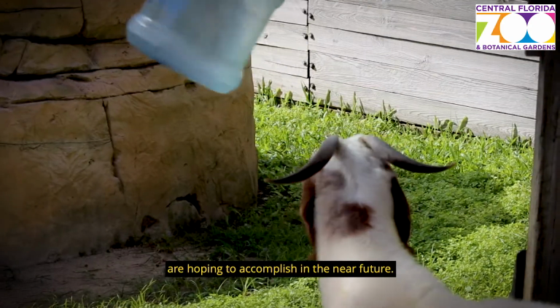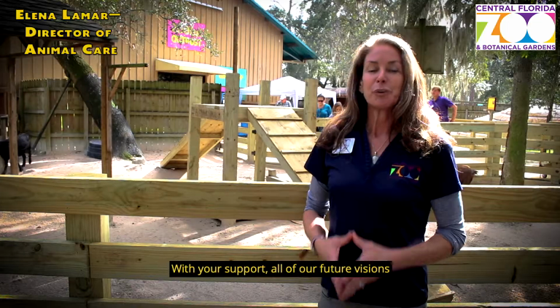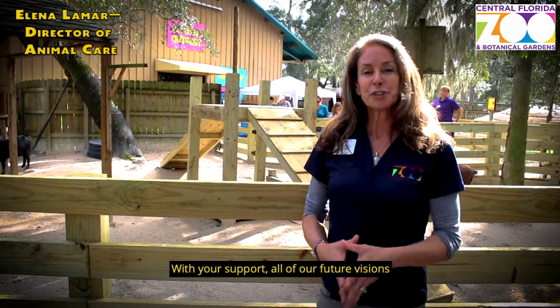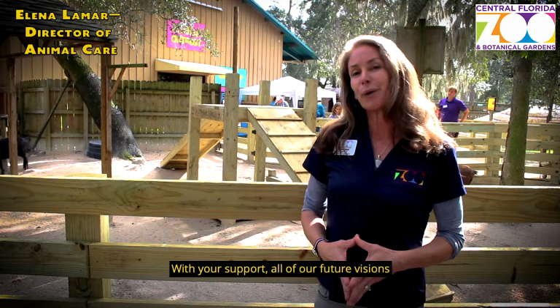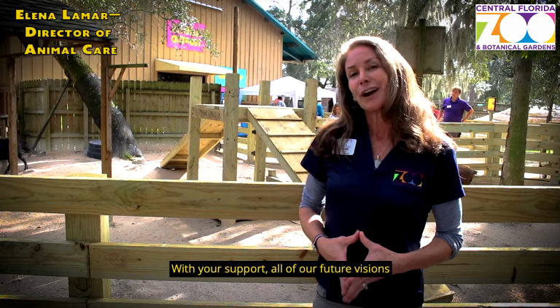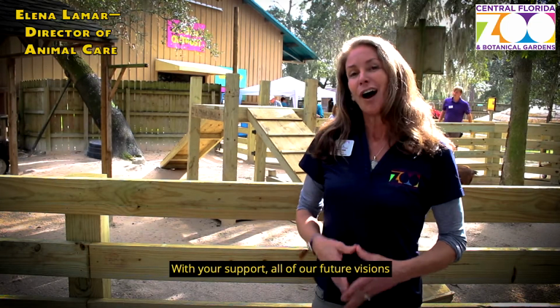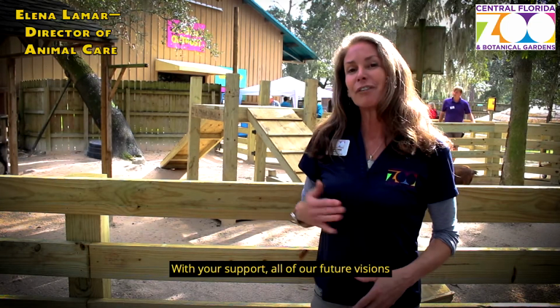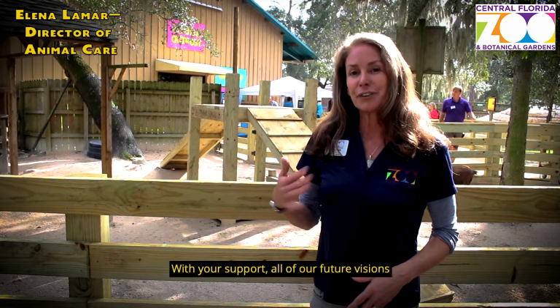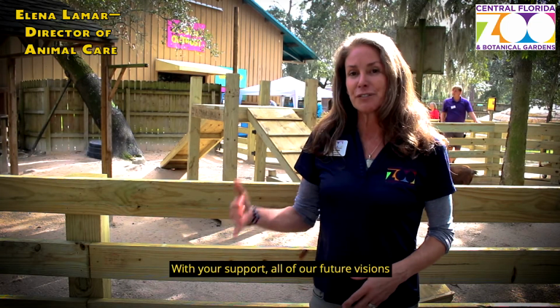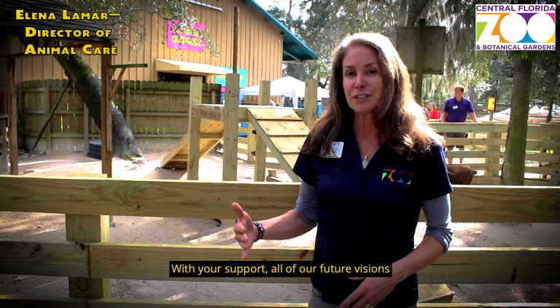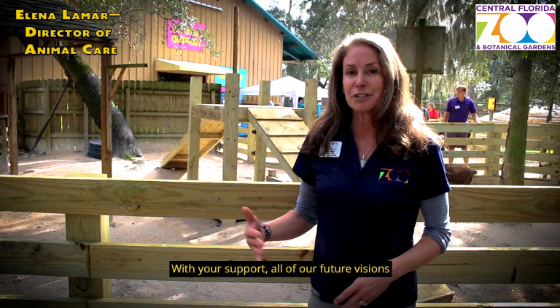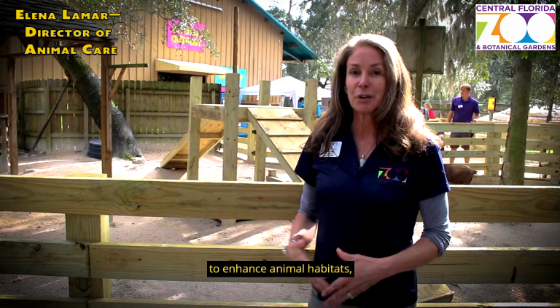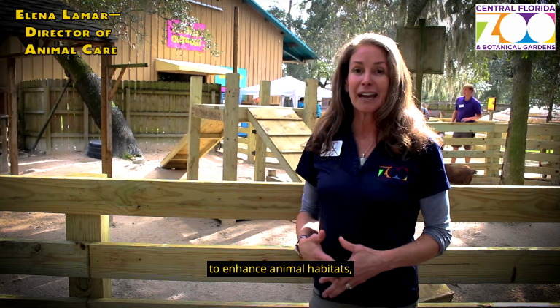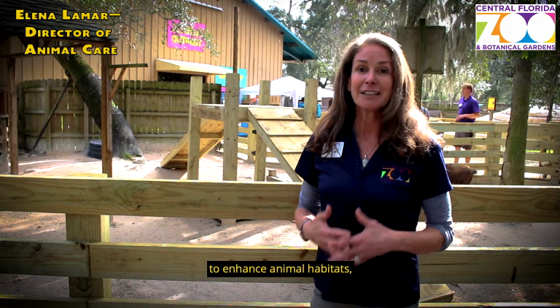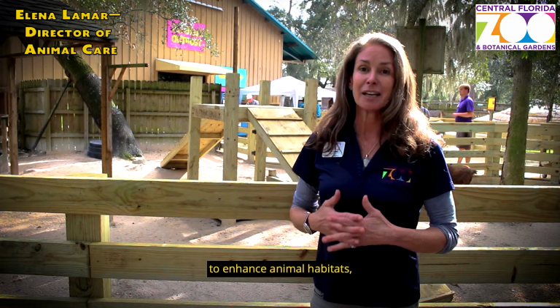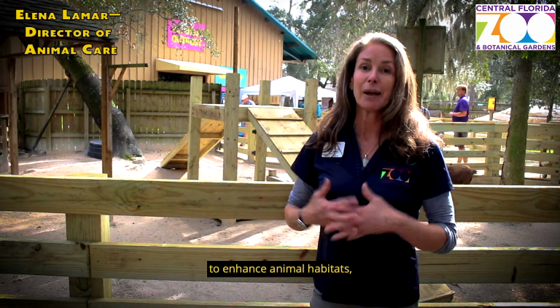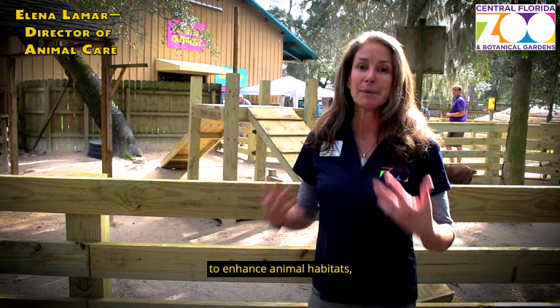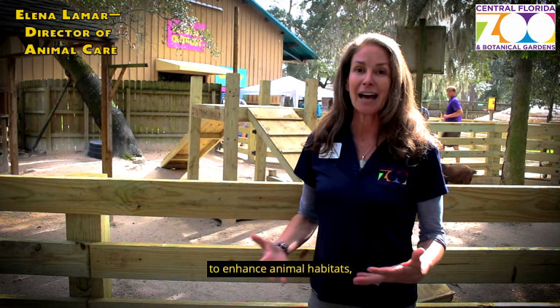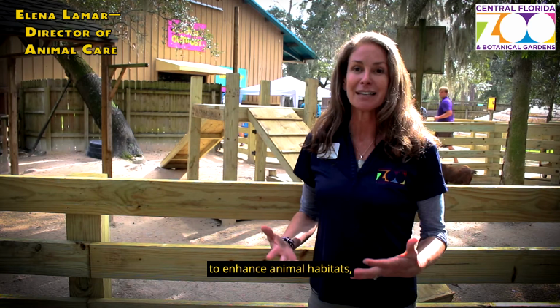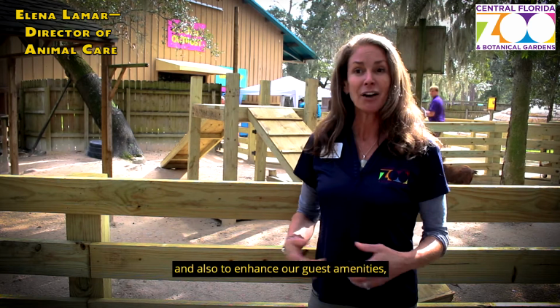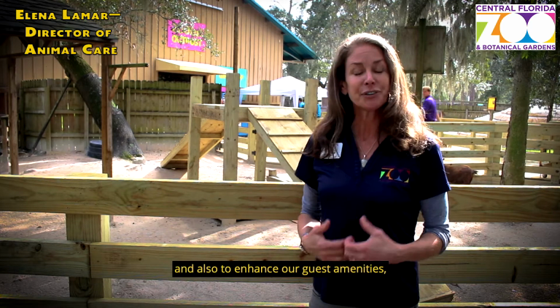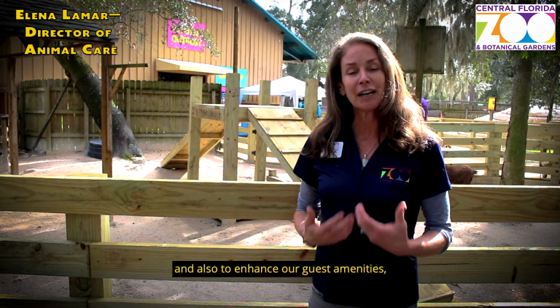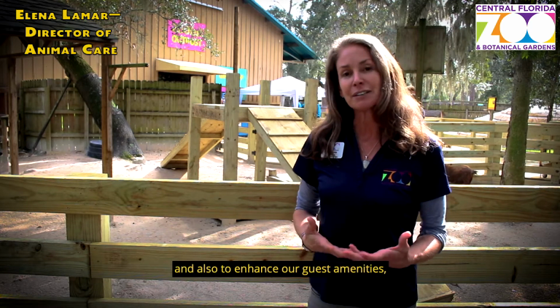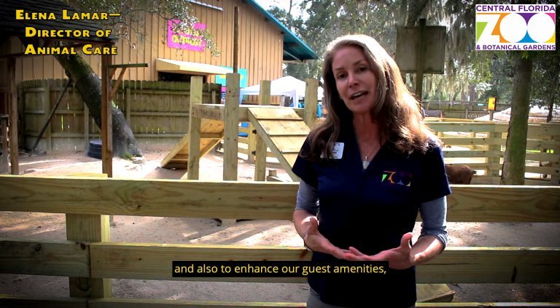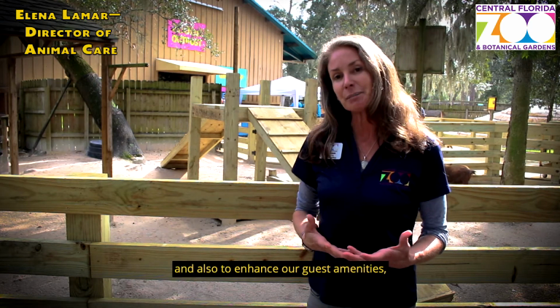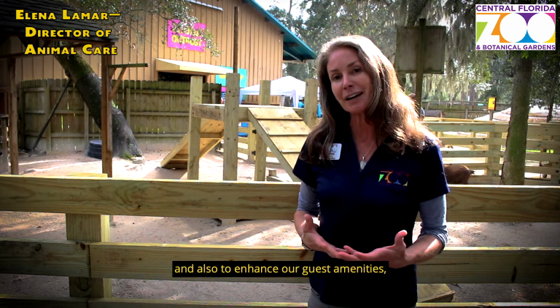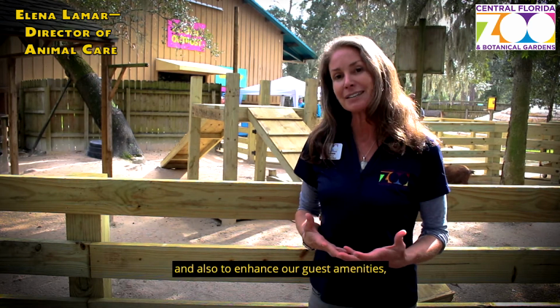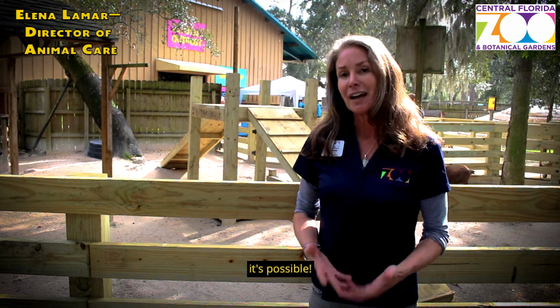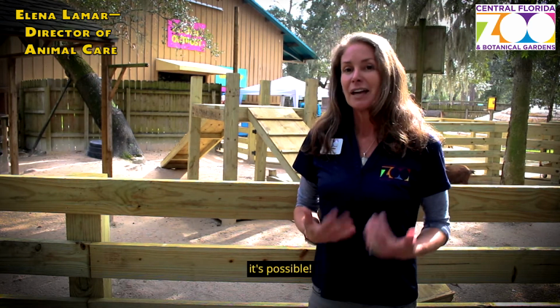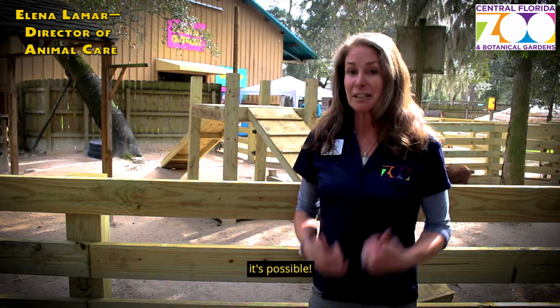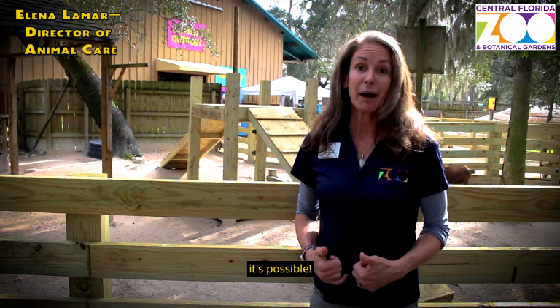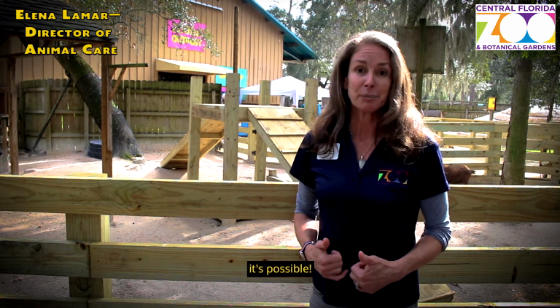With your support, all of our future visions to enhance the animal habitats and also to enhance our guest amenities — it's possible.